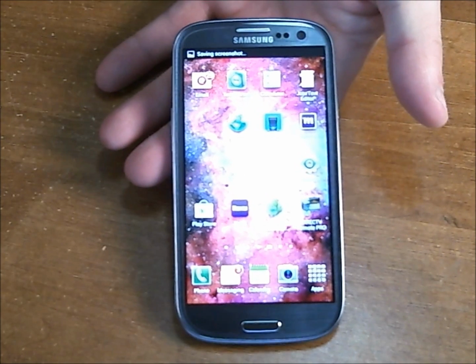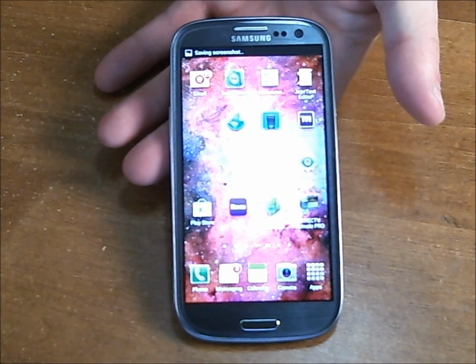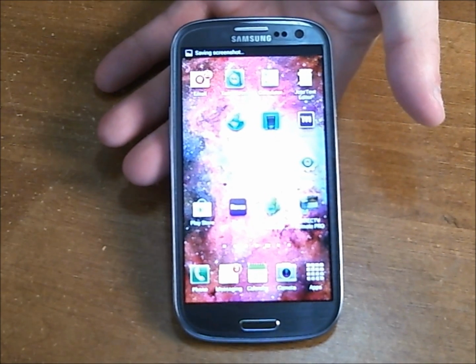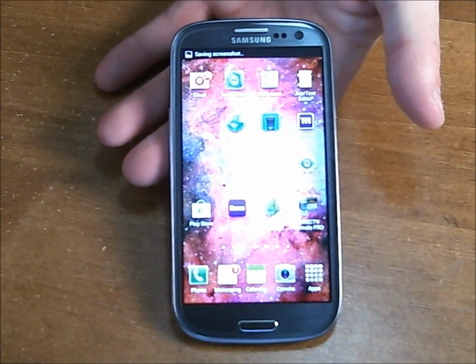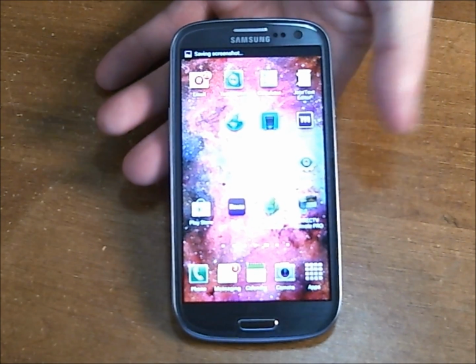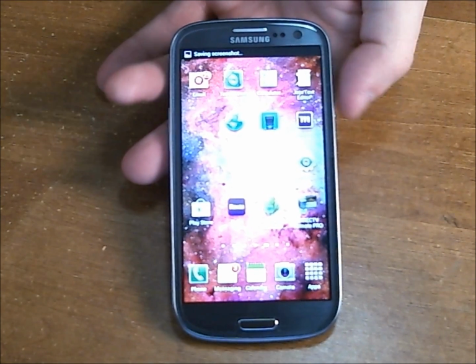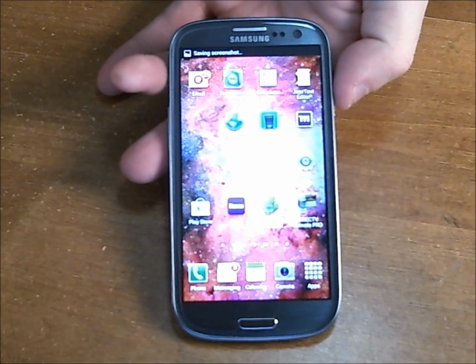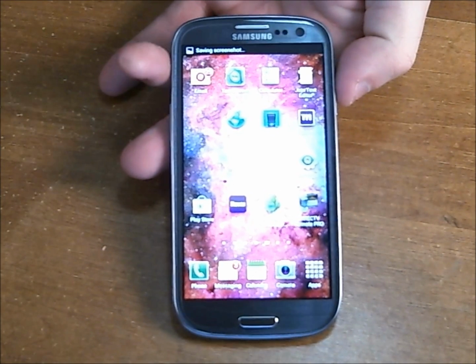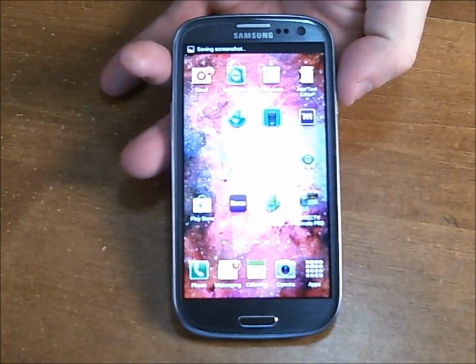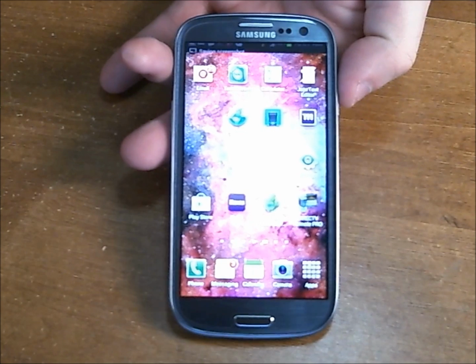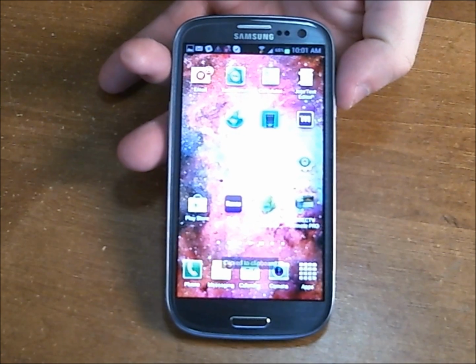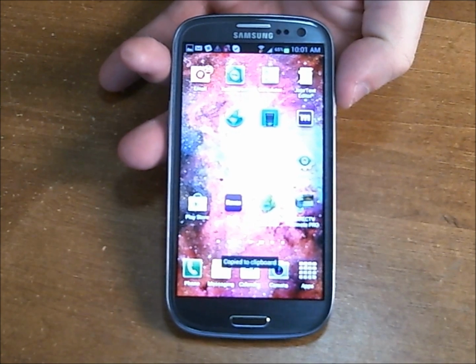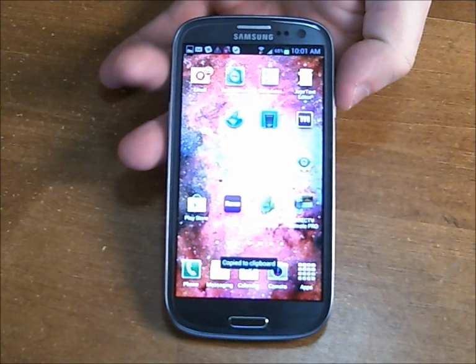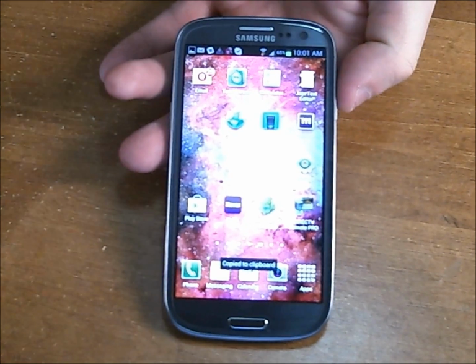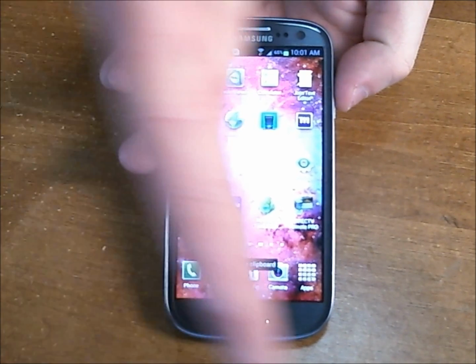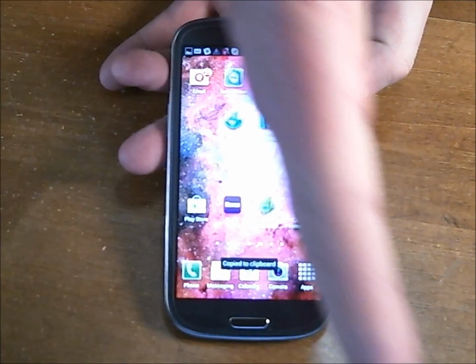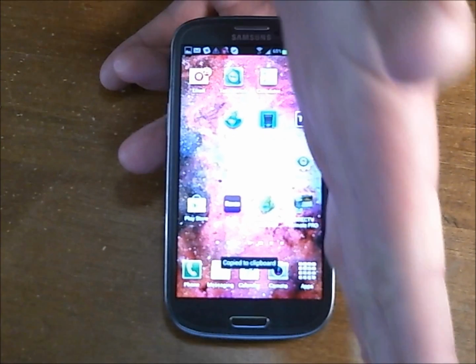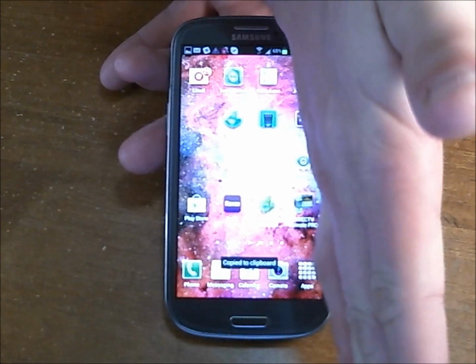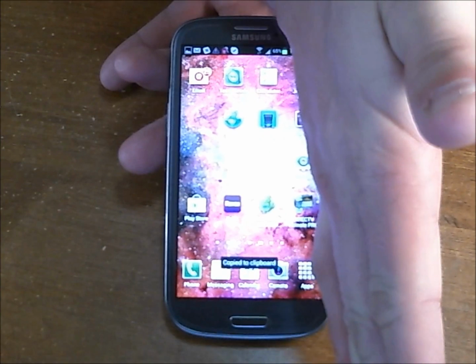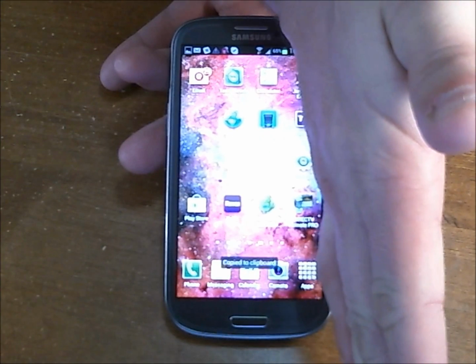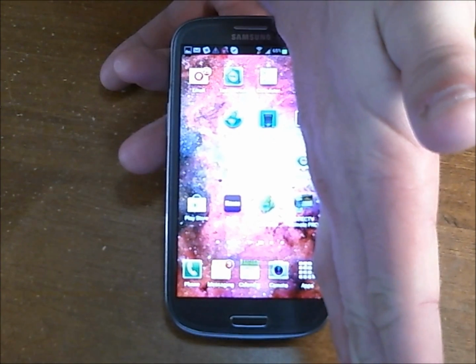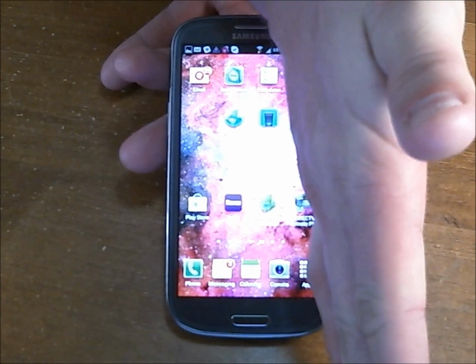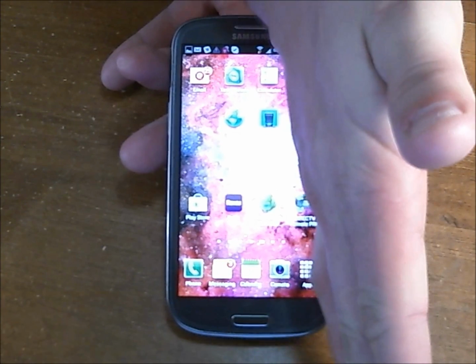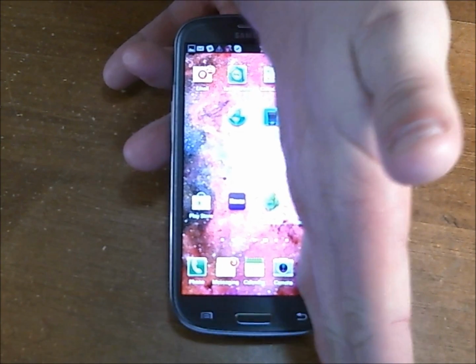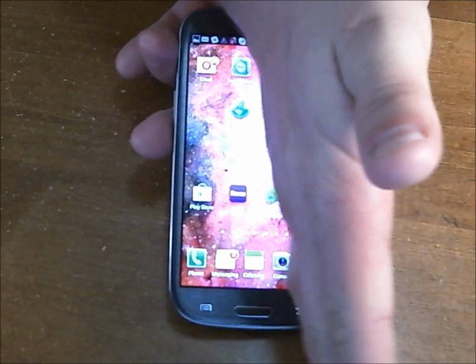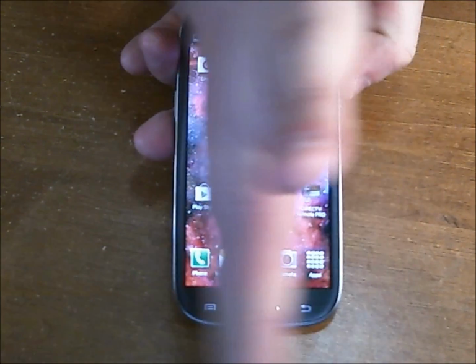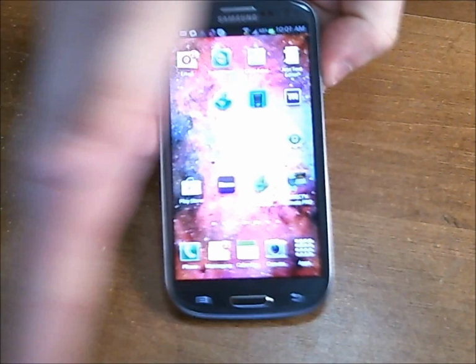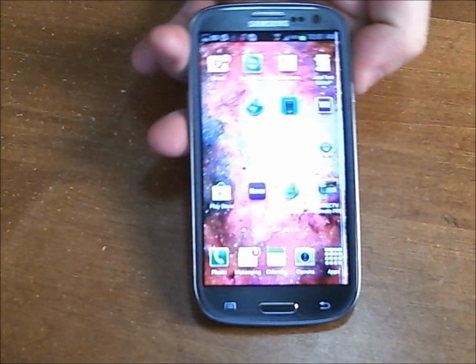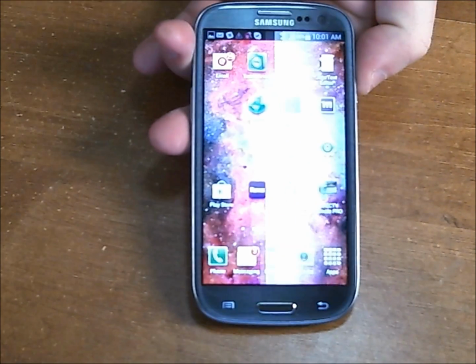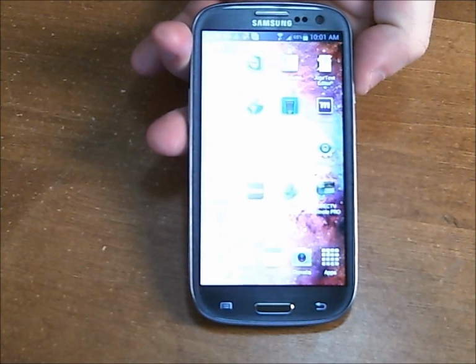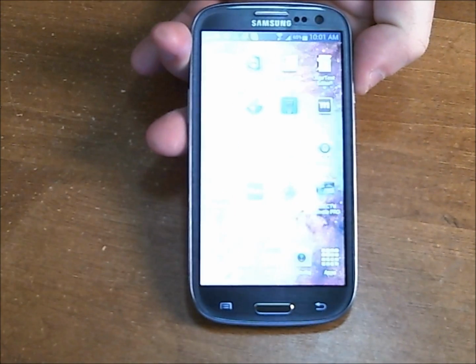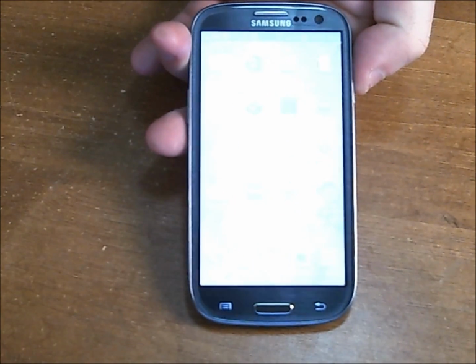Now there's a second way to do it, which I think is cool and it's a lot more convenient. You take your palm straight up like this and you swipe it across your screen.